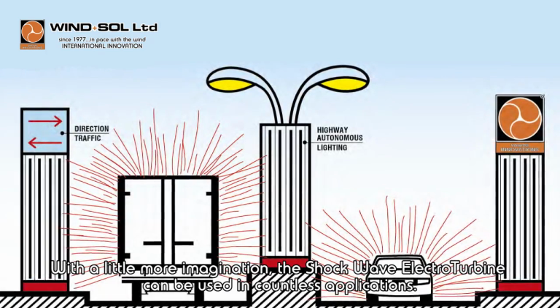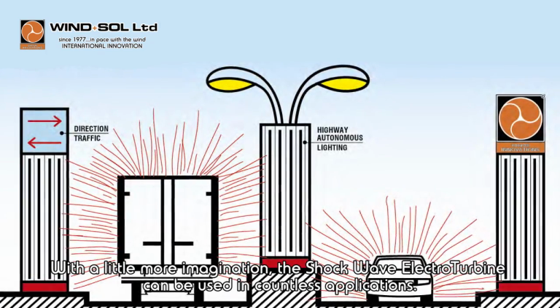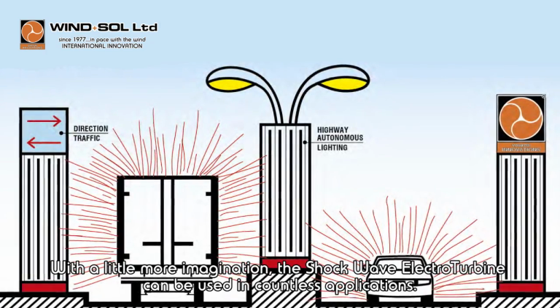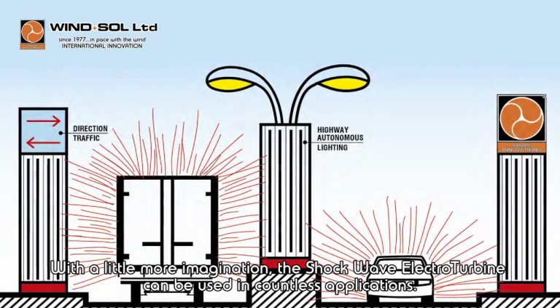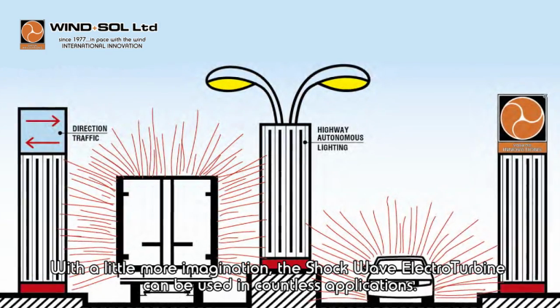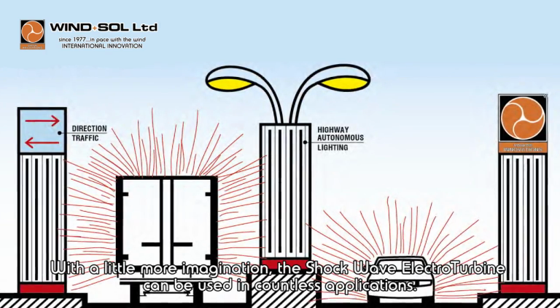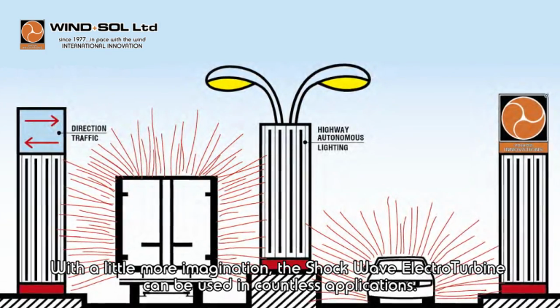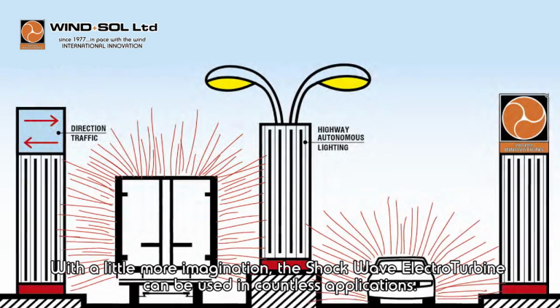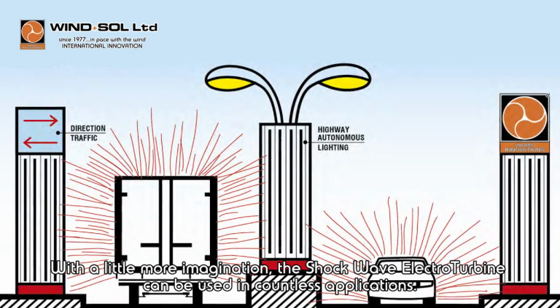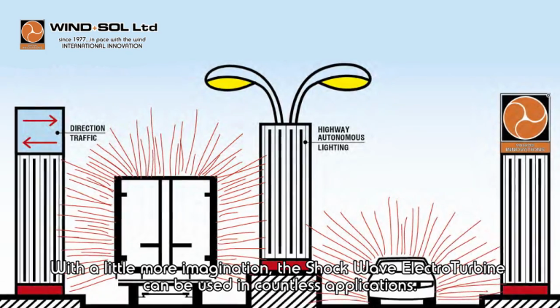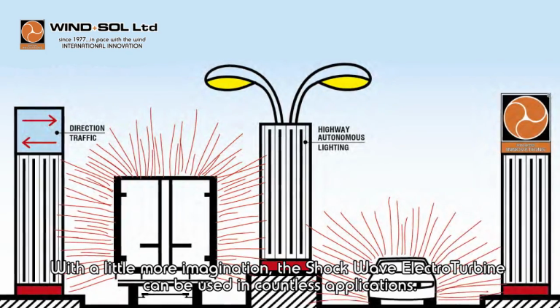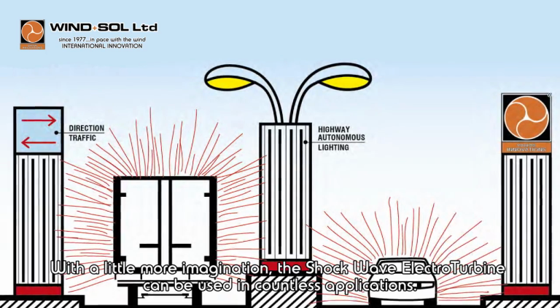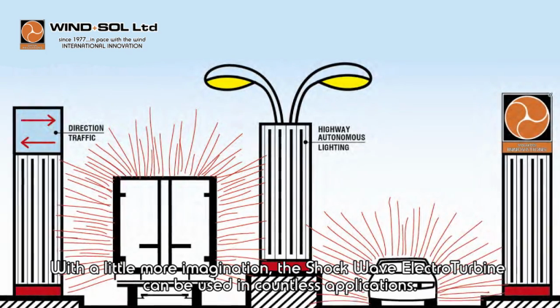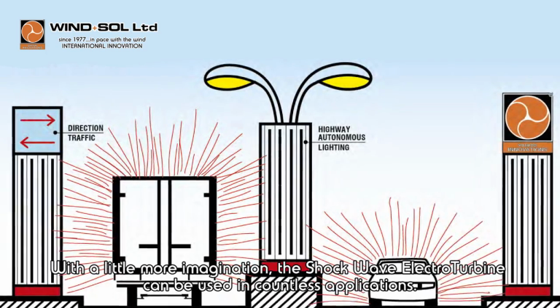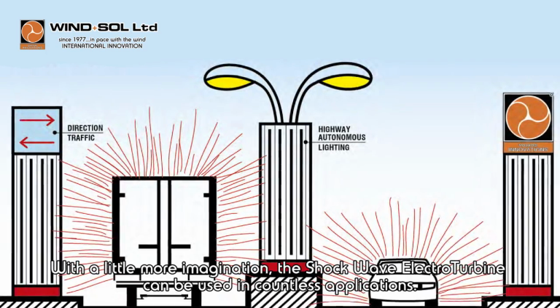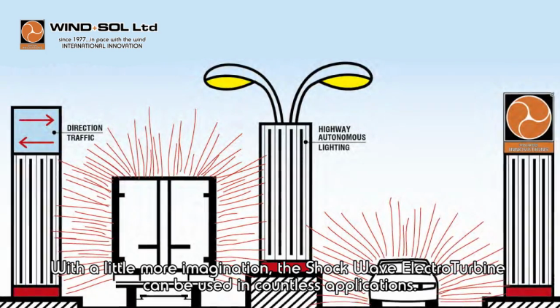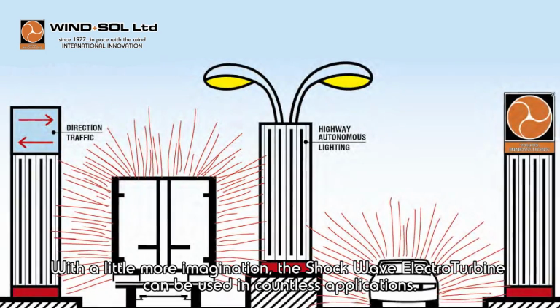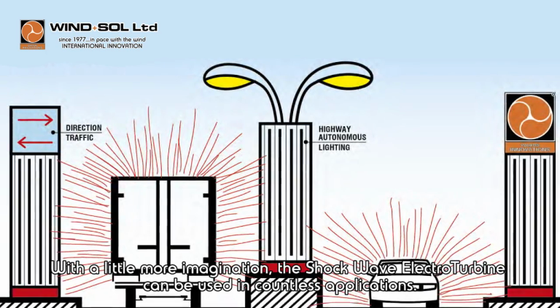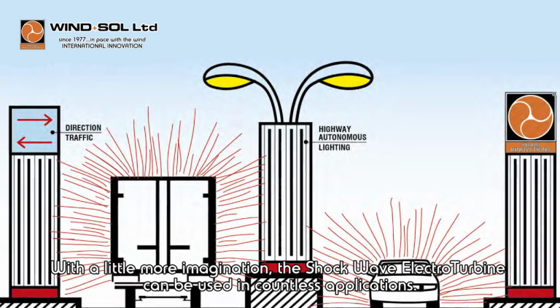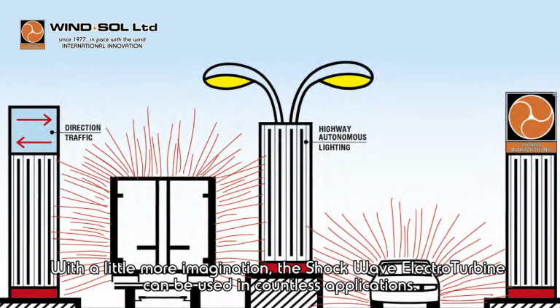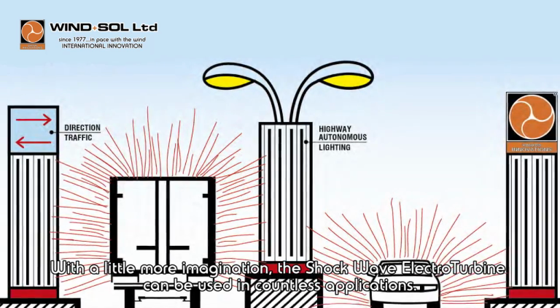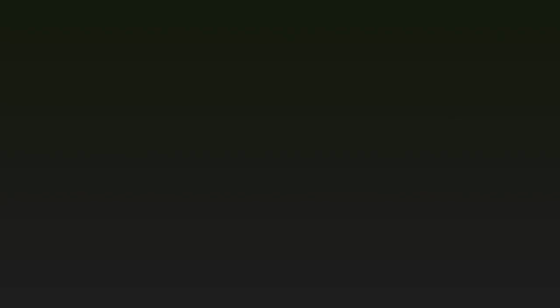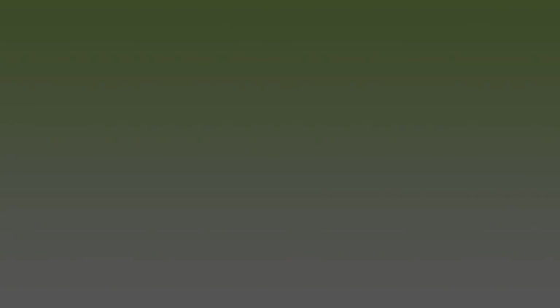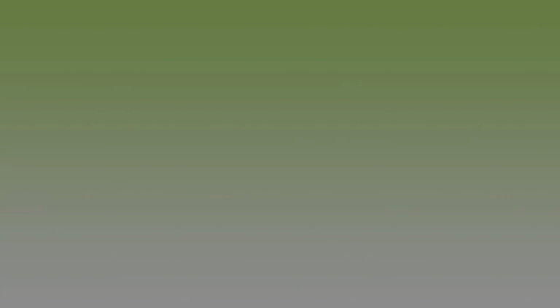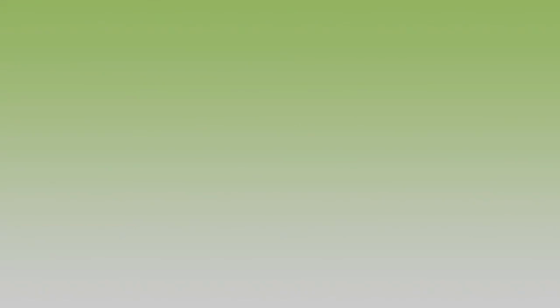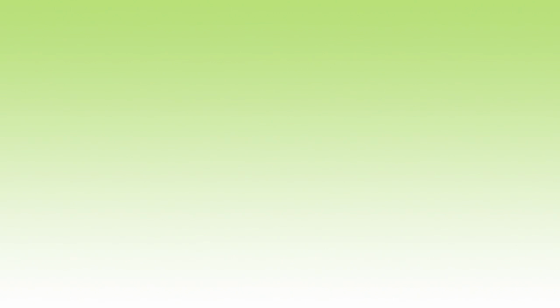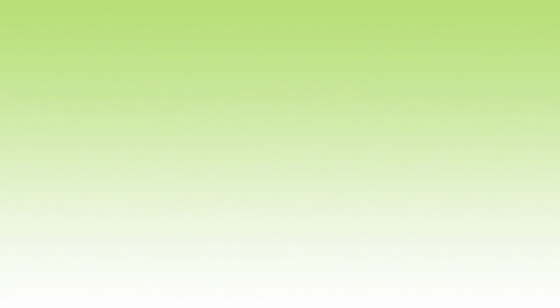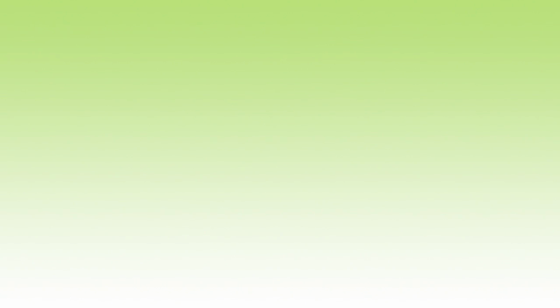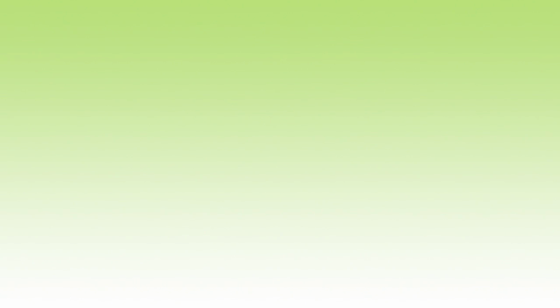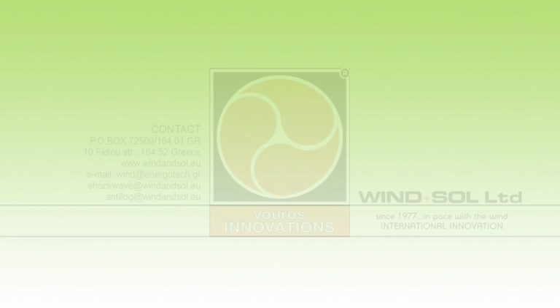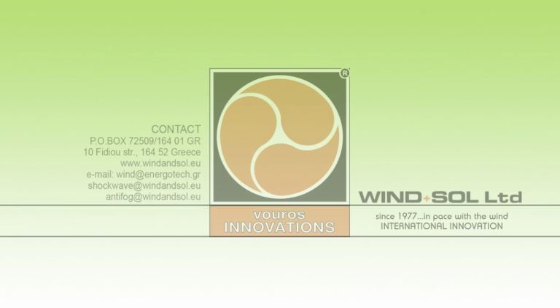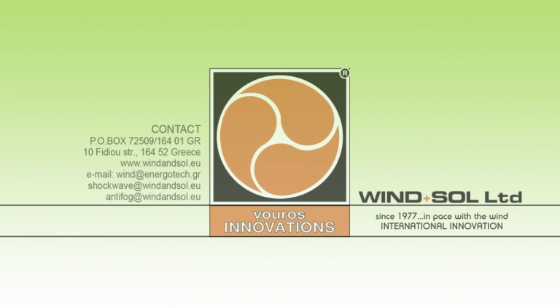With a little more imagination, the shock wave electroturbine can be used in countless applications. International patent by Winsoul.